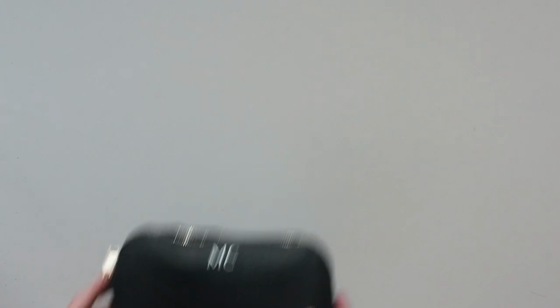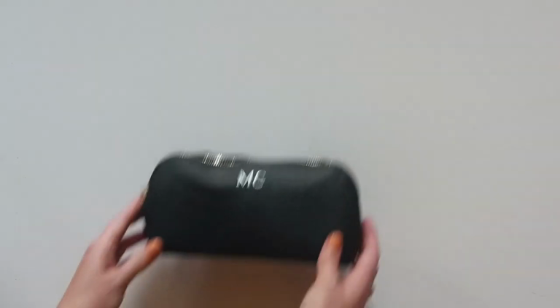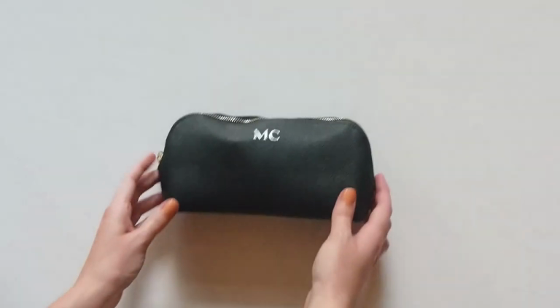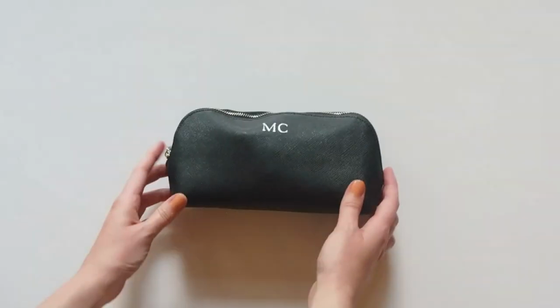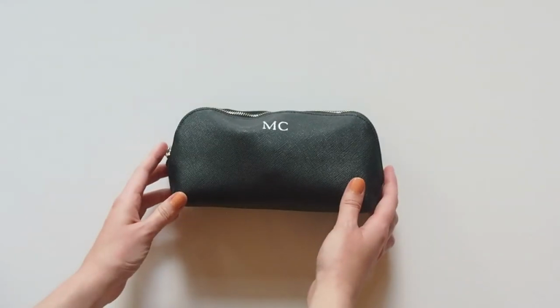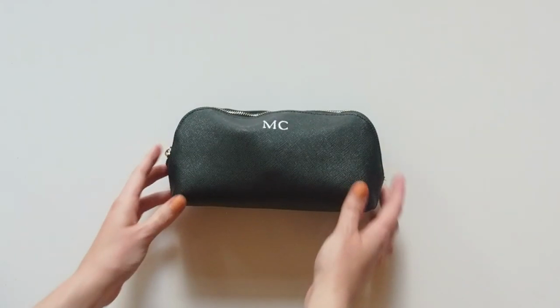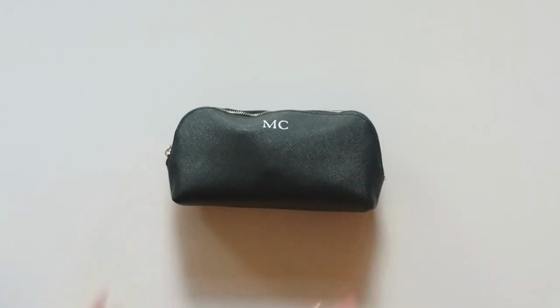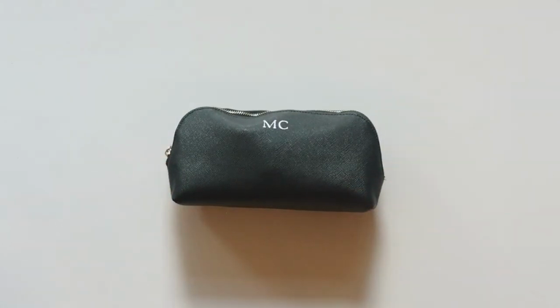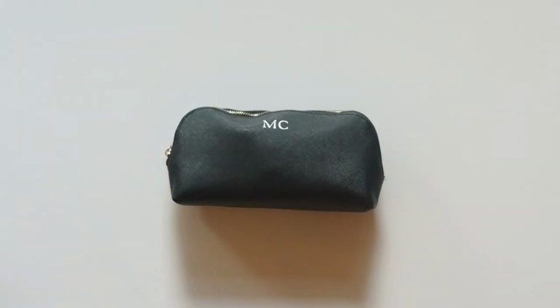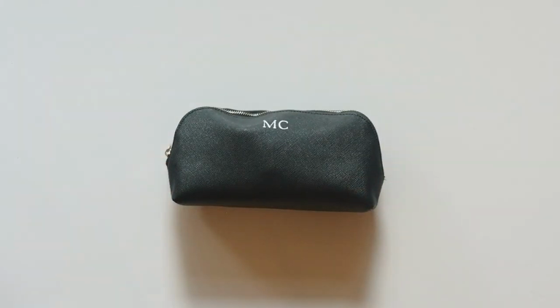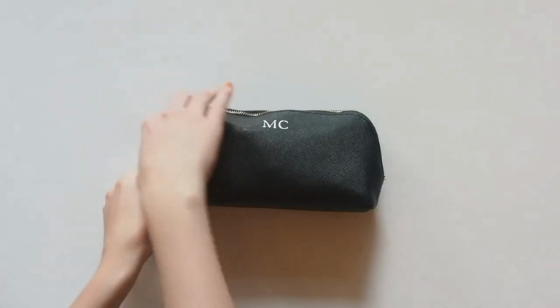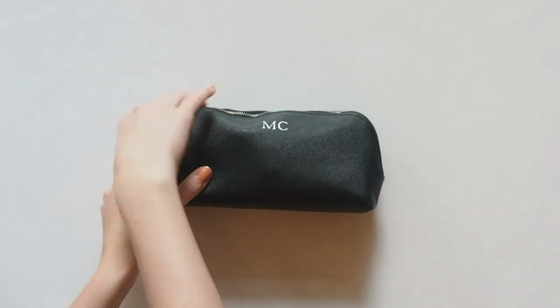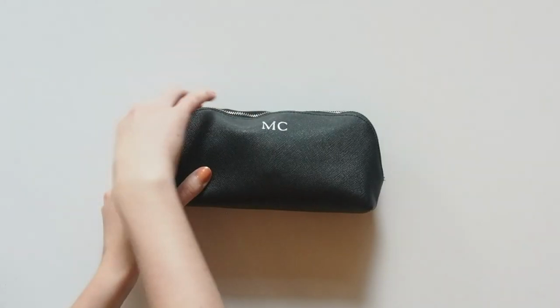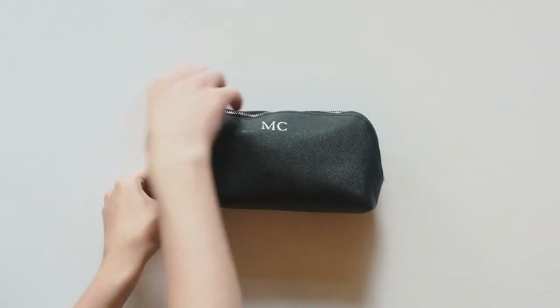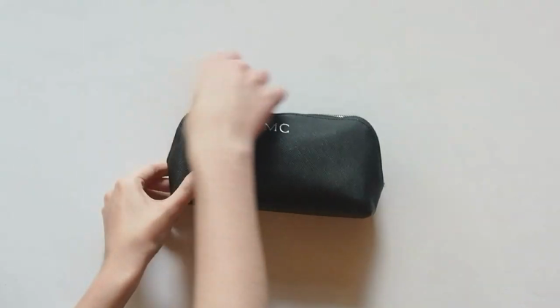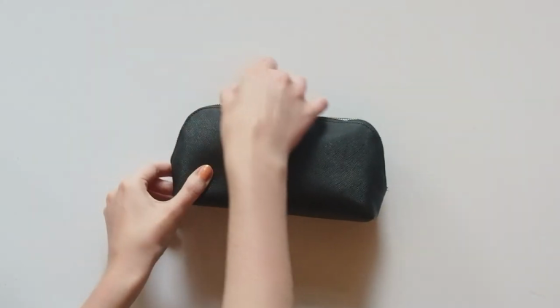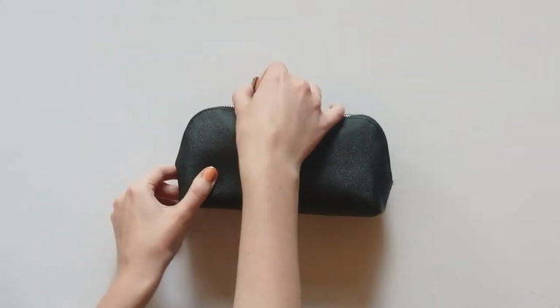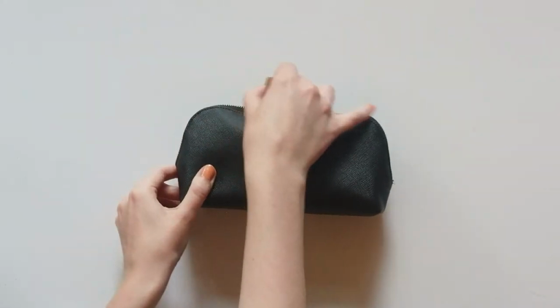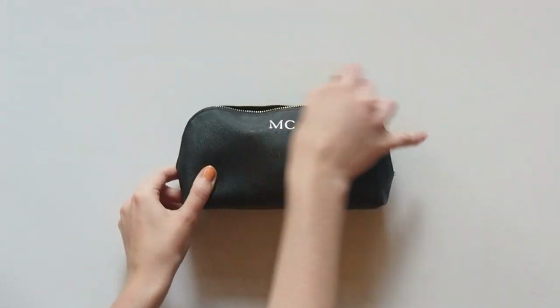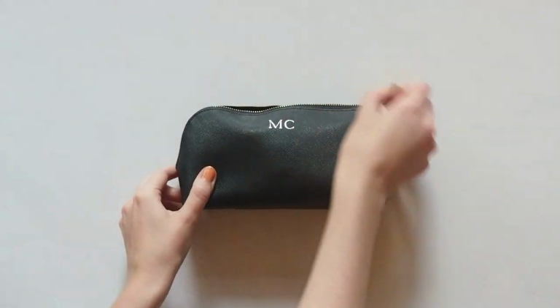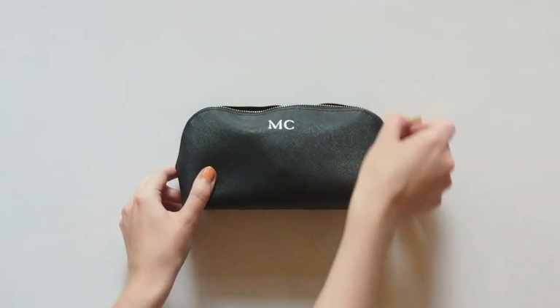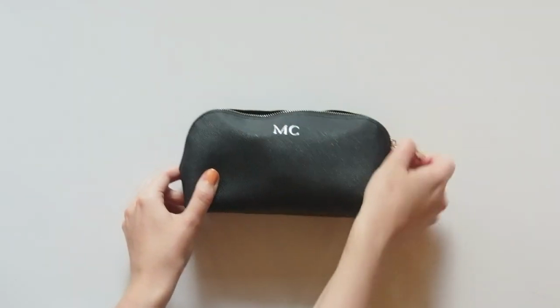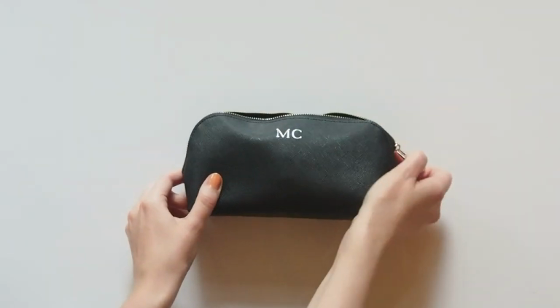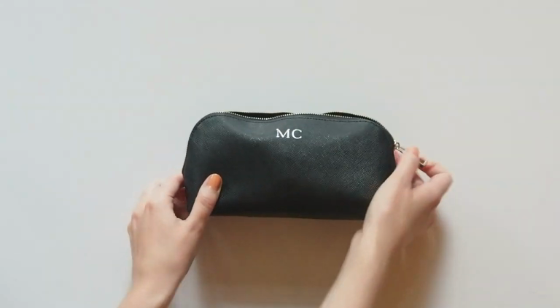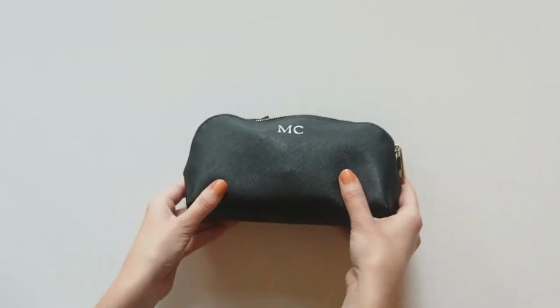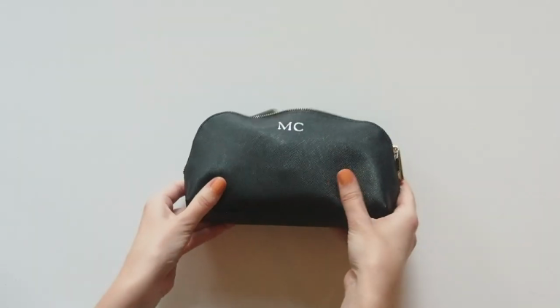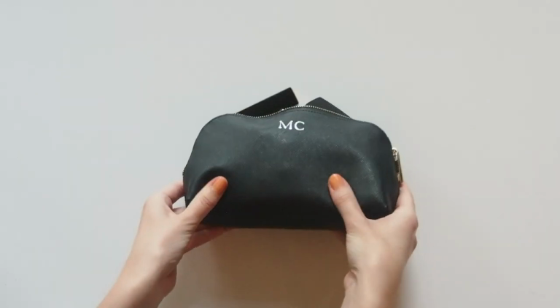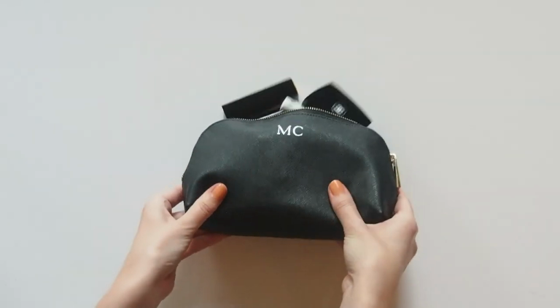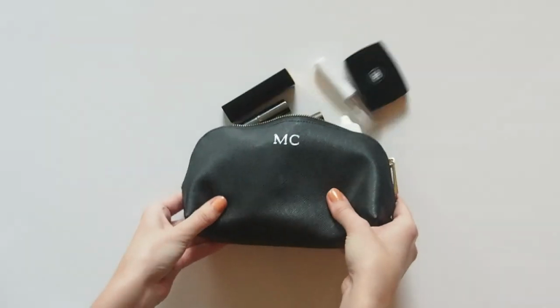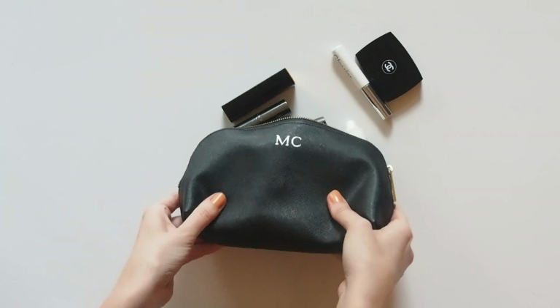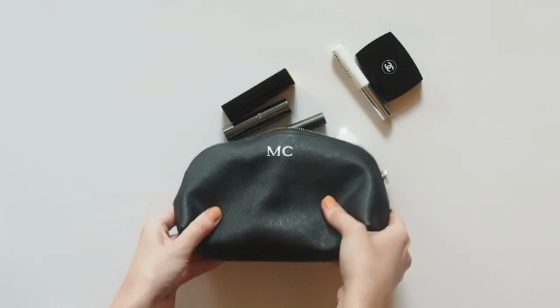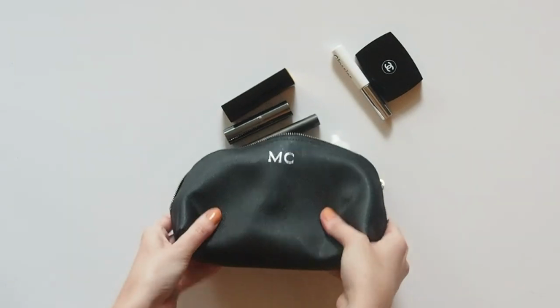Hello there! Welcome to my top 5 makeup products of all time.